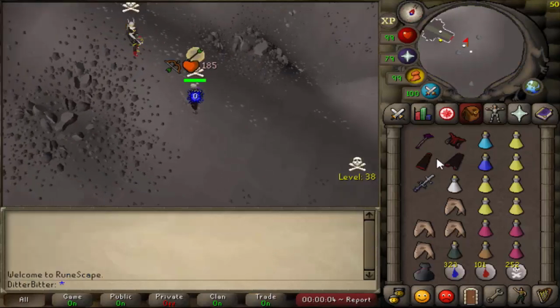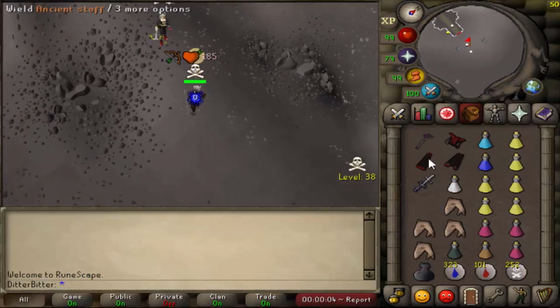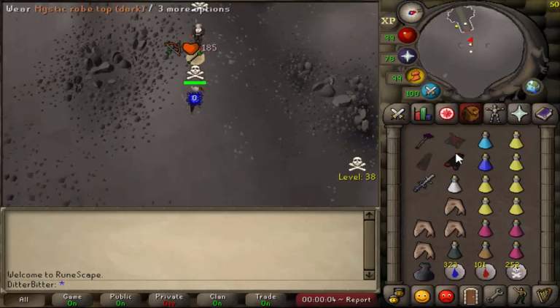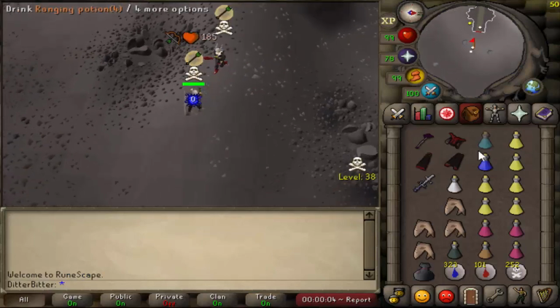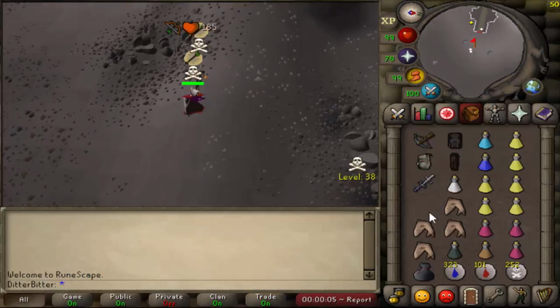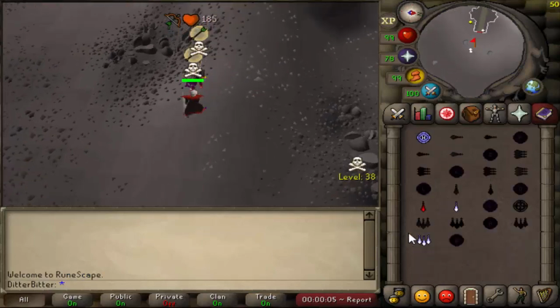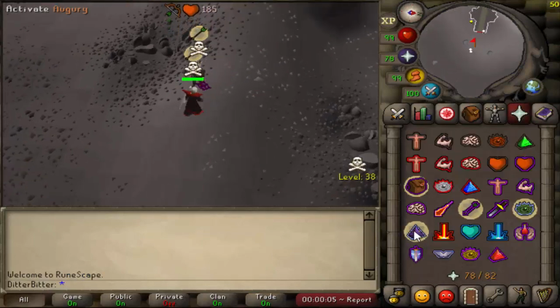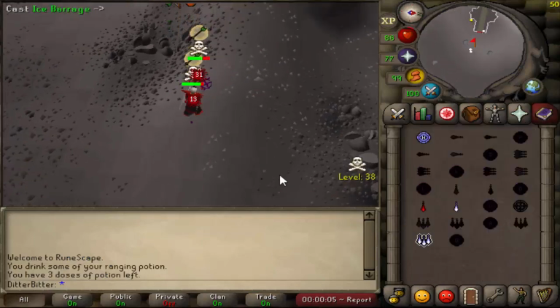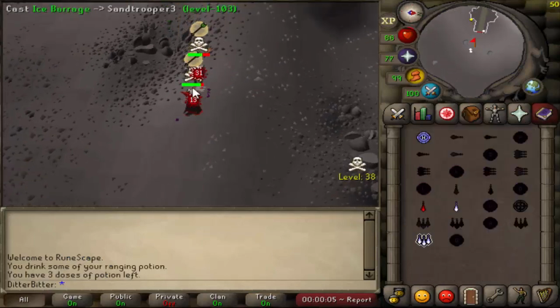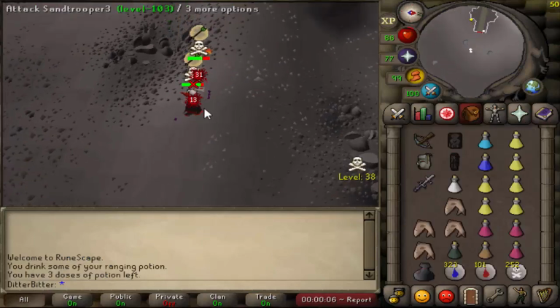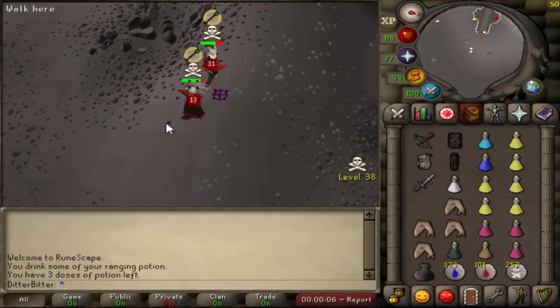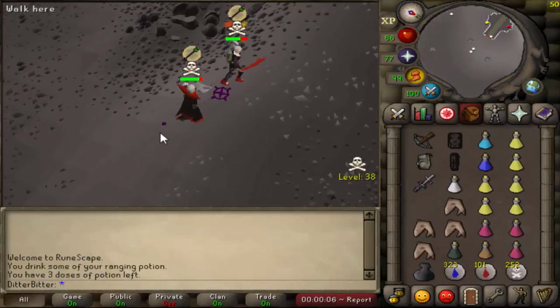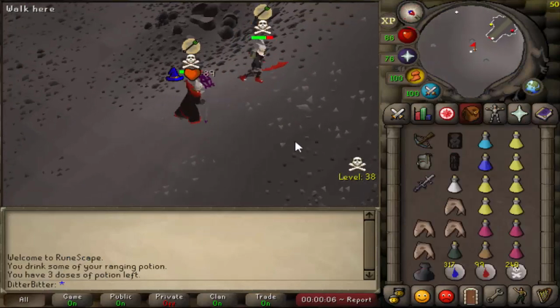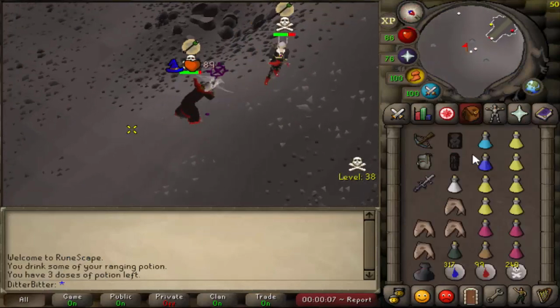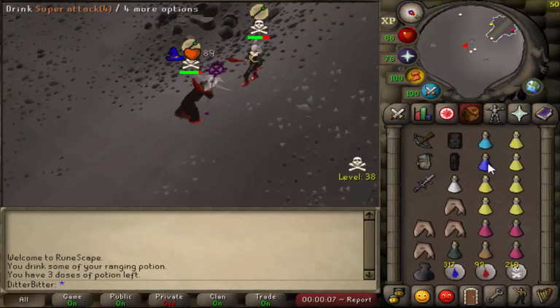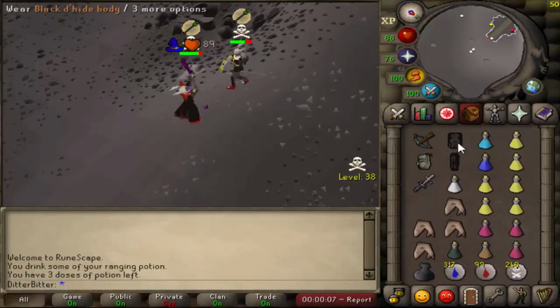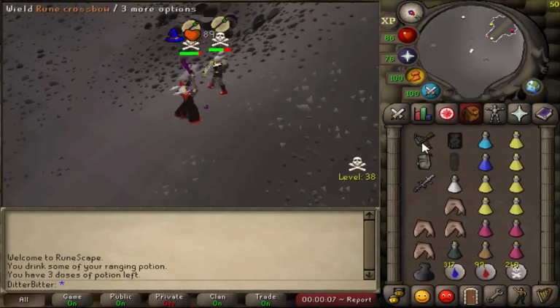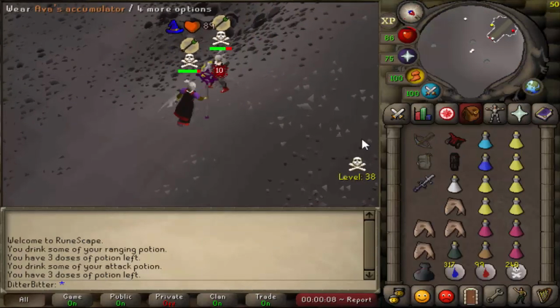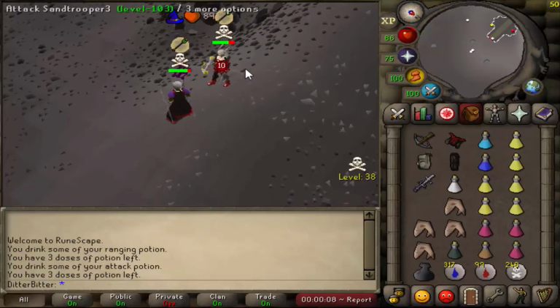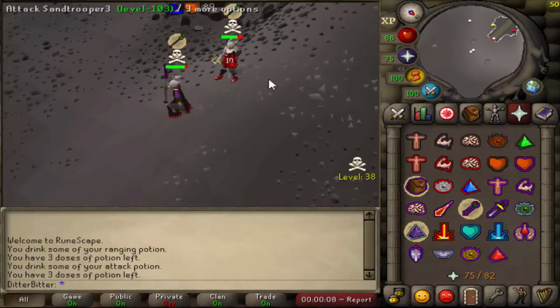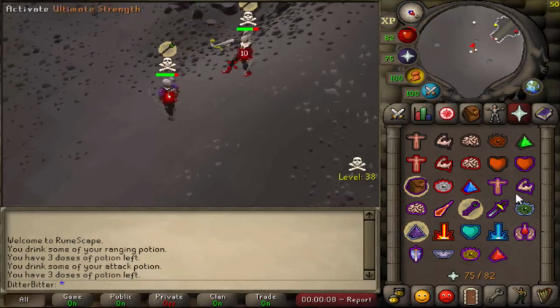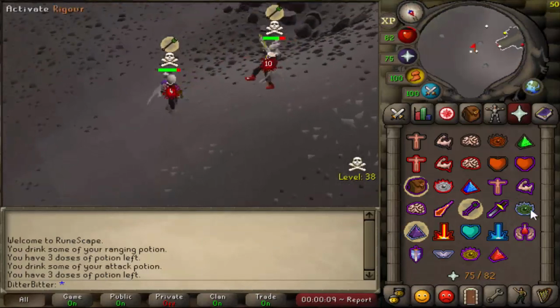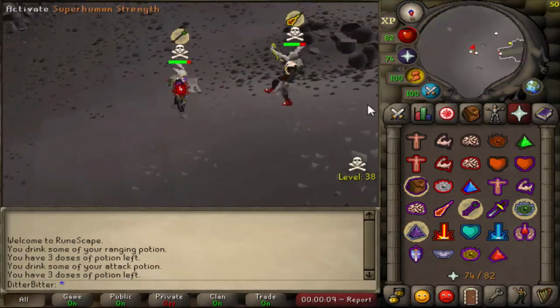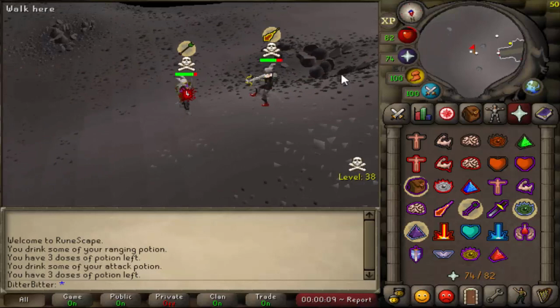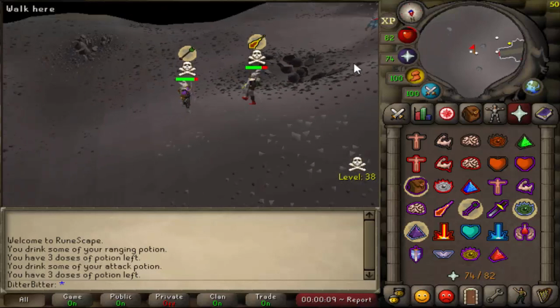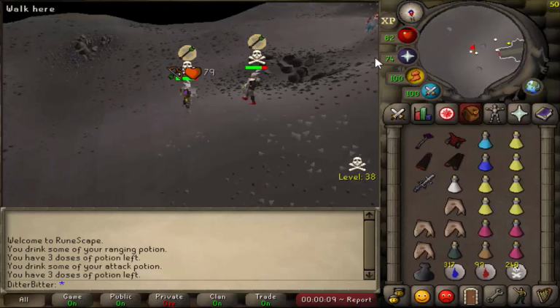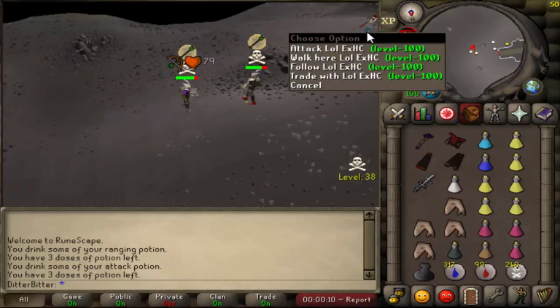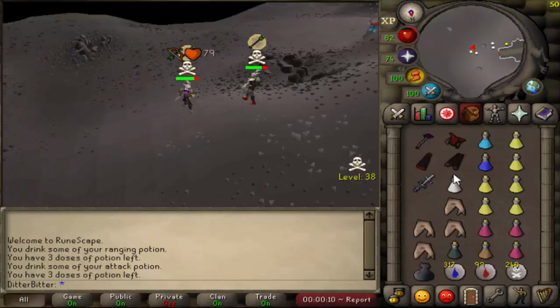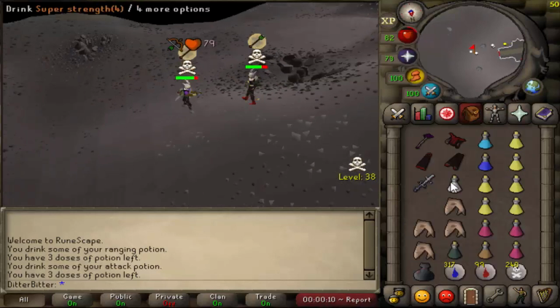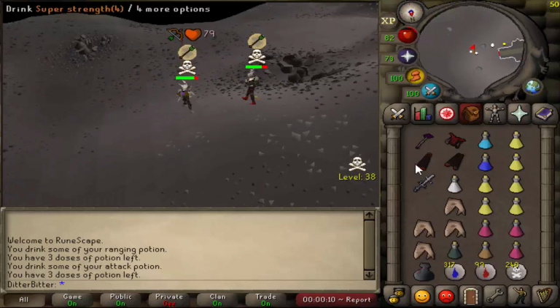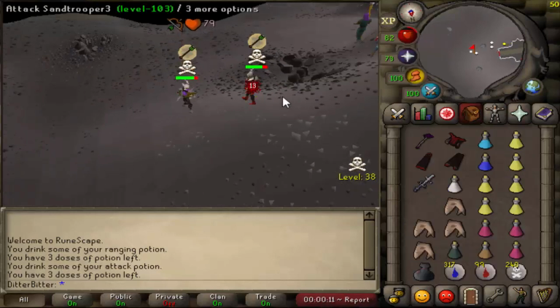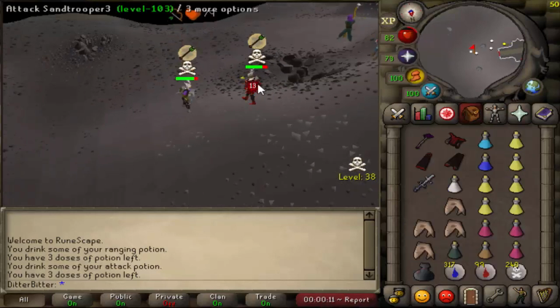Got a fight with this guy. He told me to go Aussie walls to fight him. Sand Trooper 3 - he's a med level. And as soon as I've come to this world, there's already another... oh it's level 100.